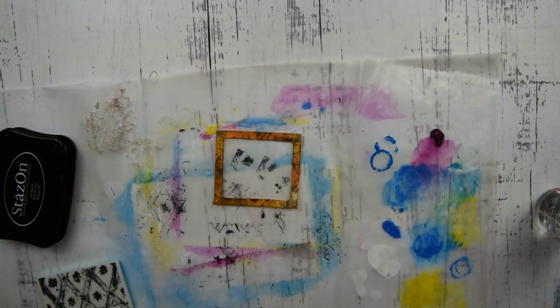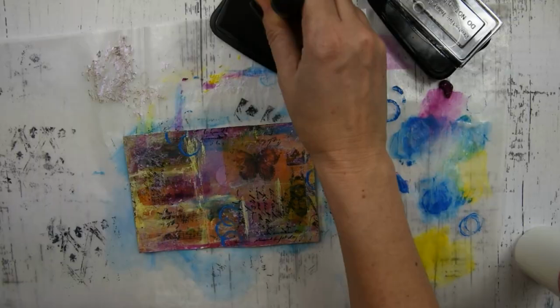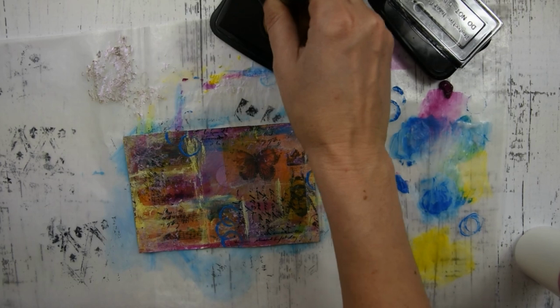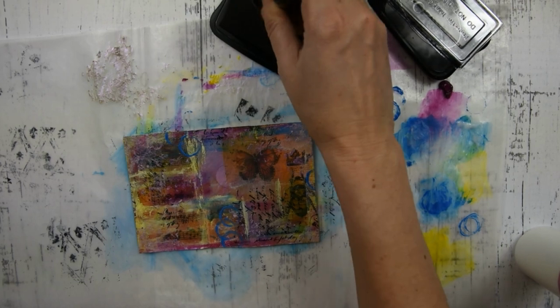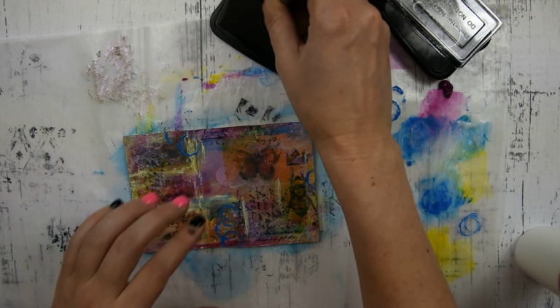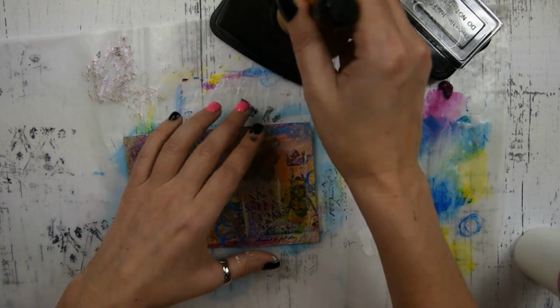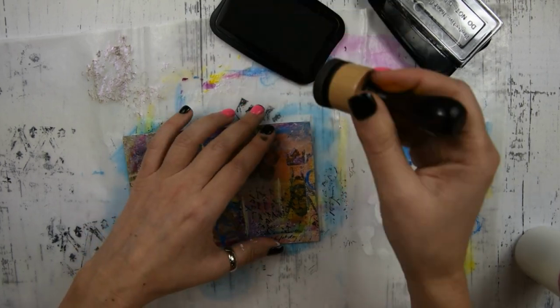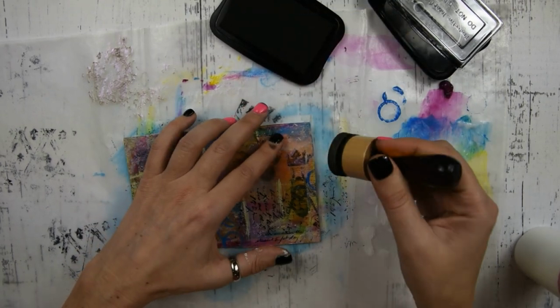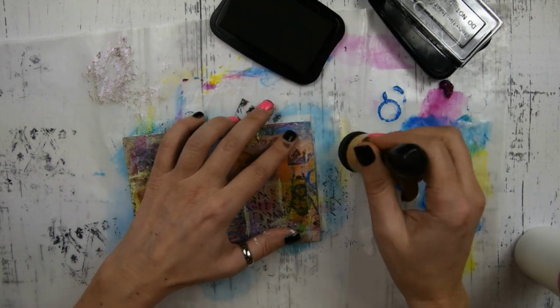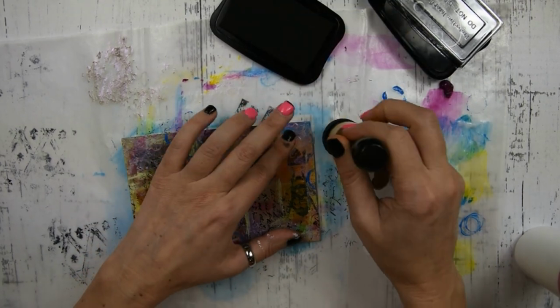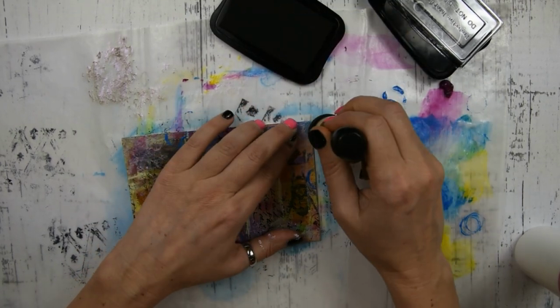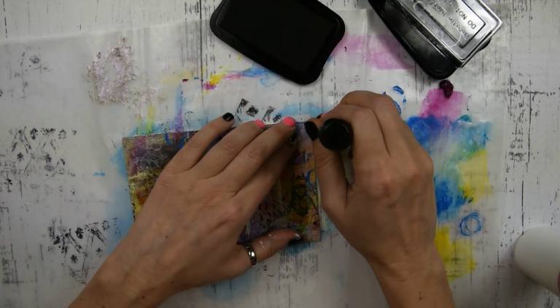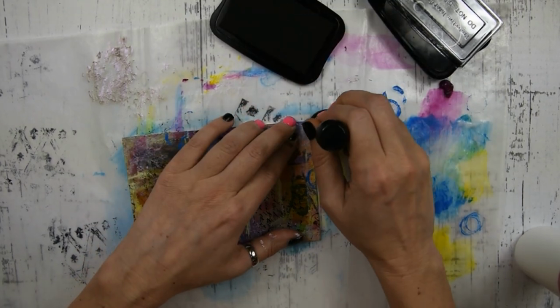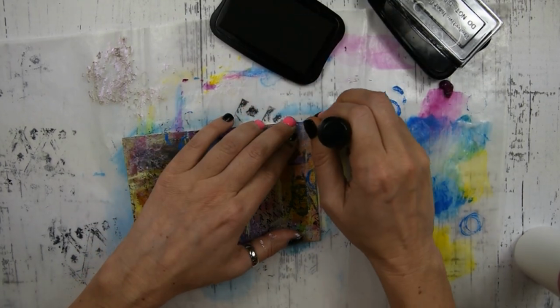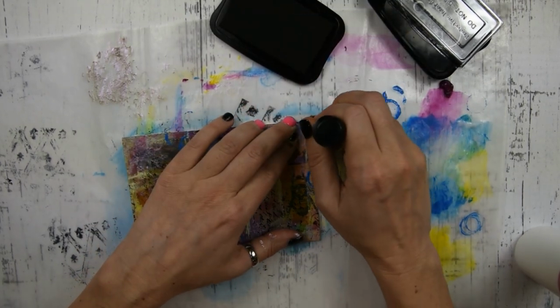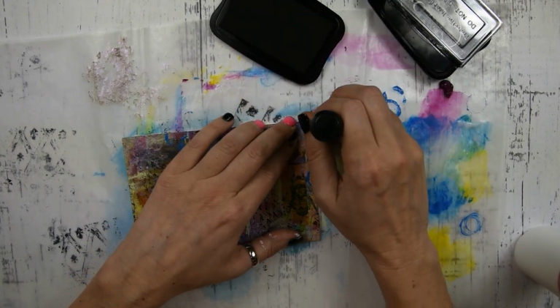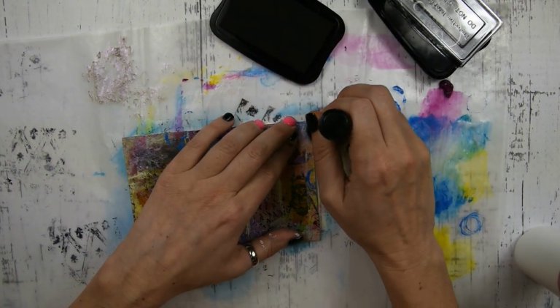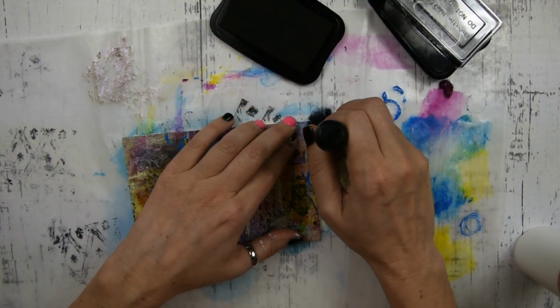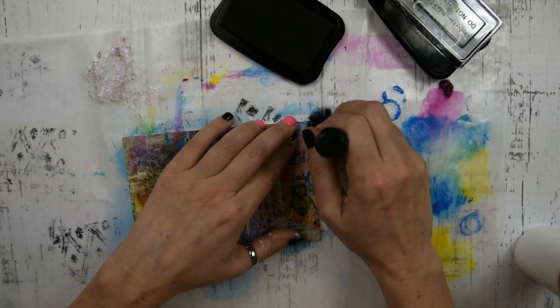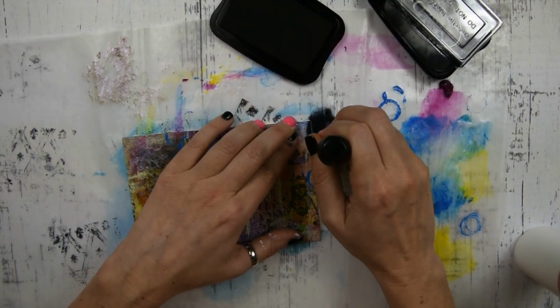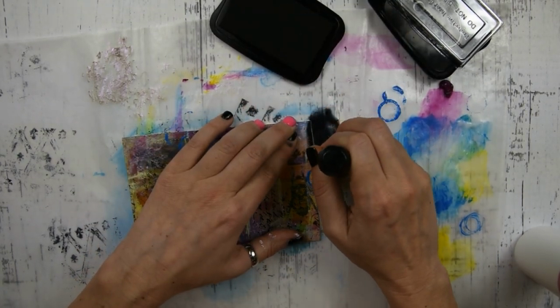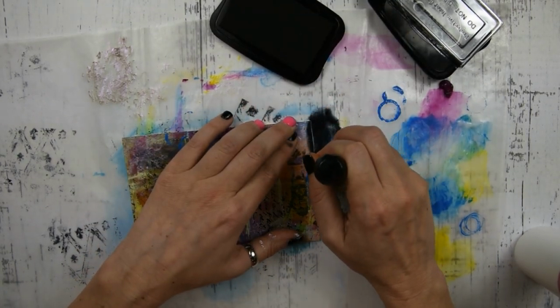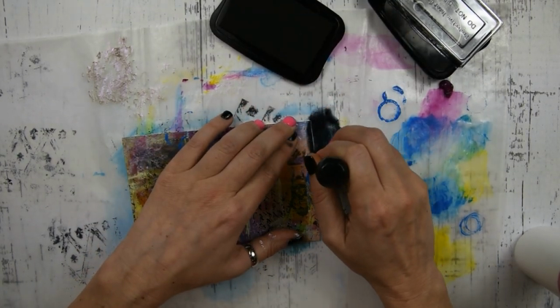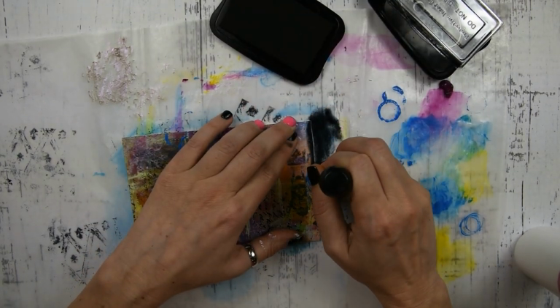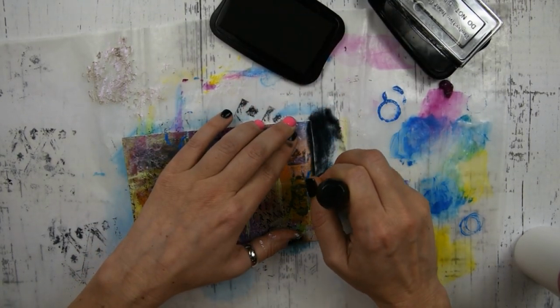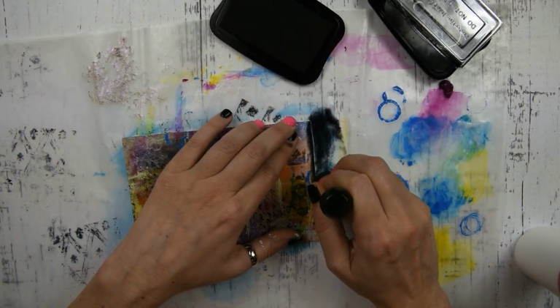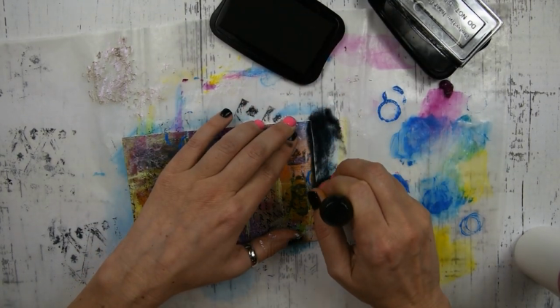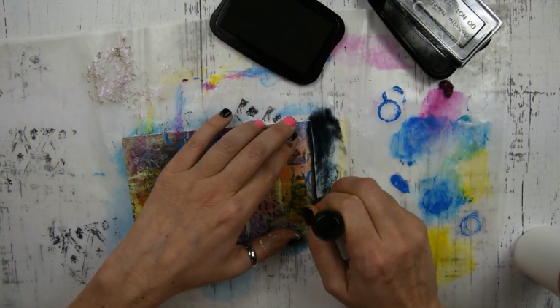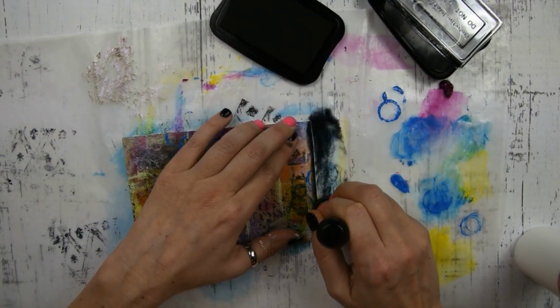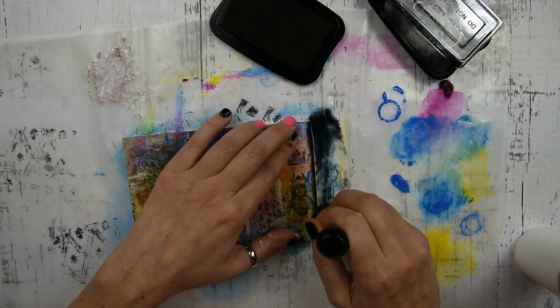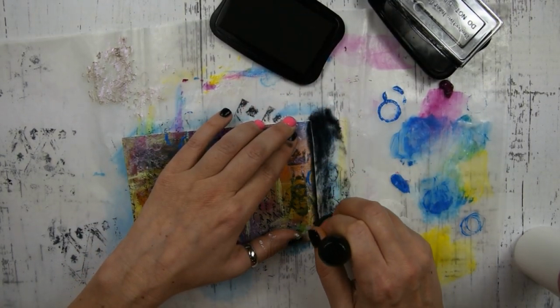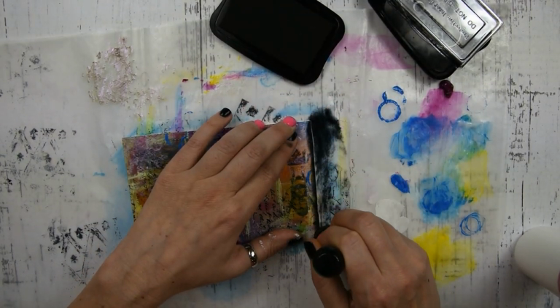The next step is I have some Stazon ink in black and I'm just going to go around the edges.